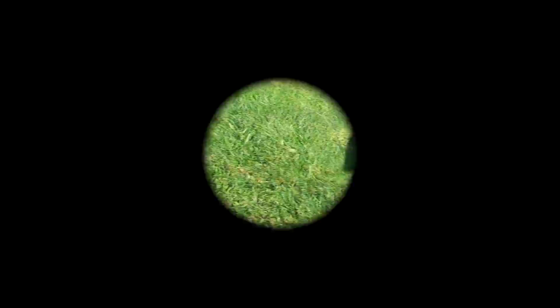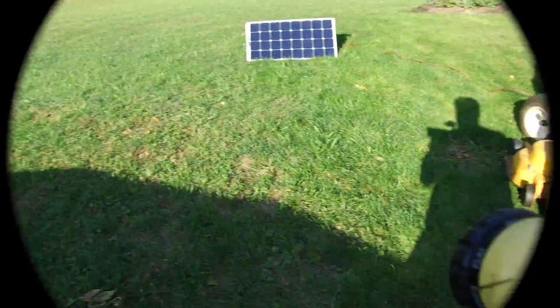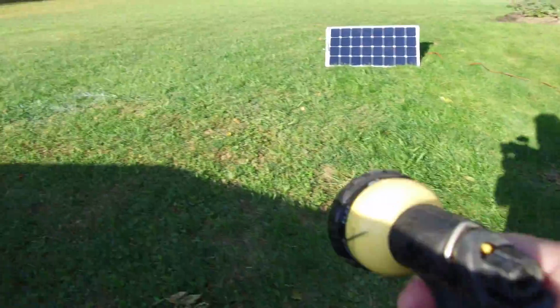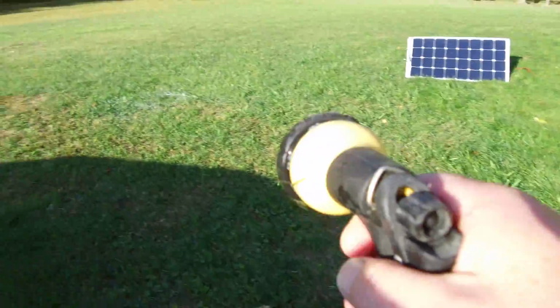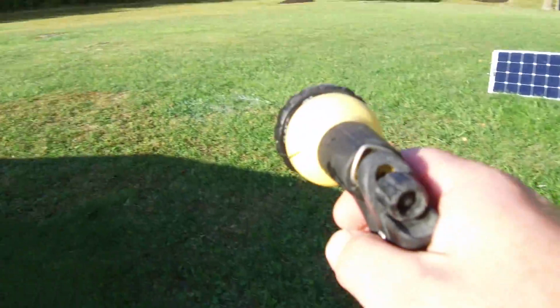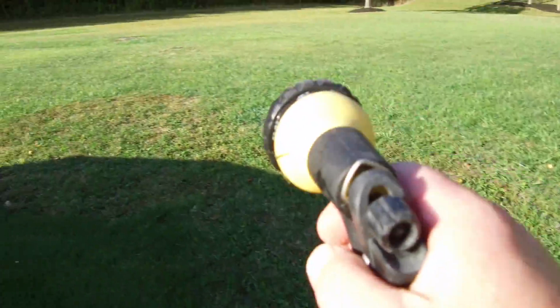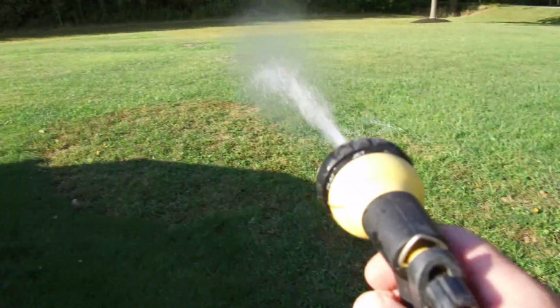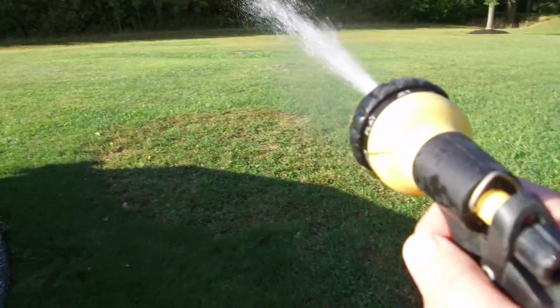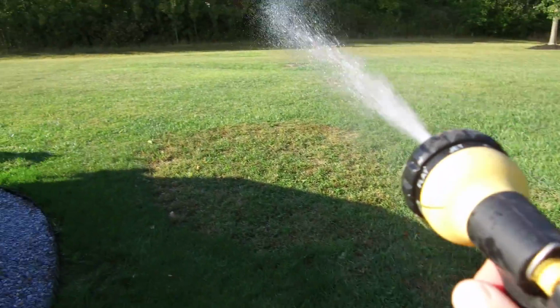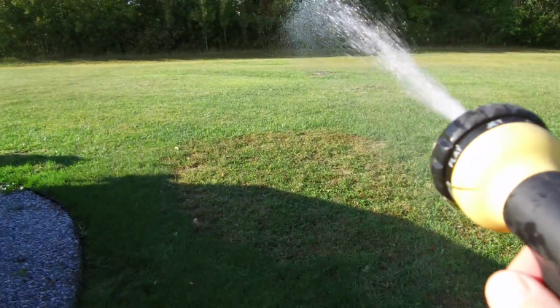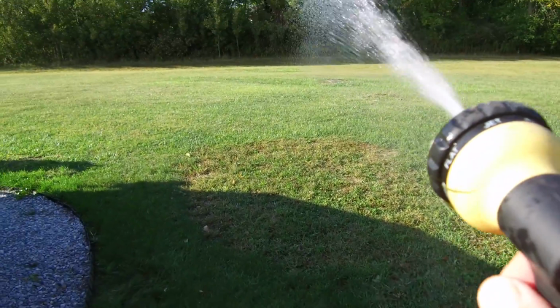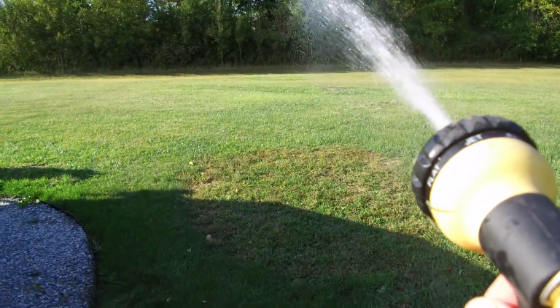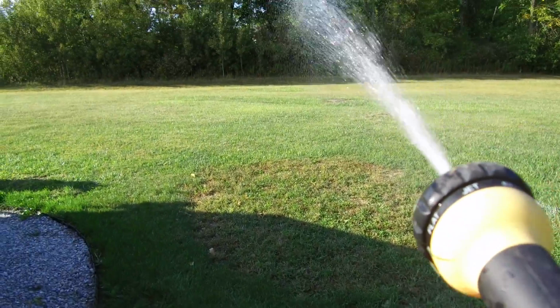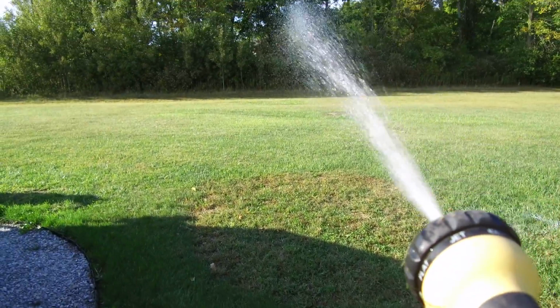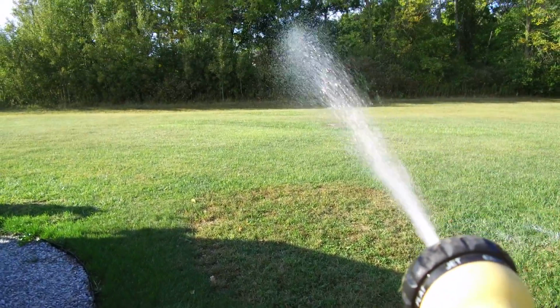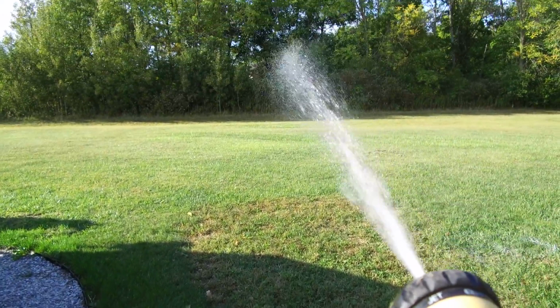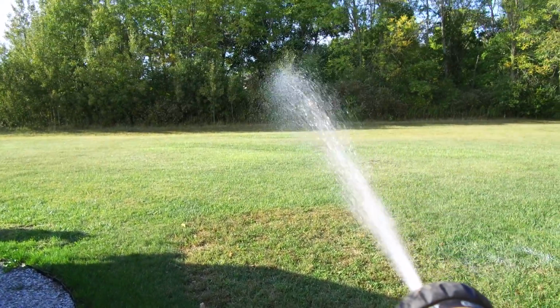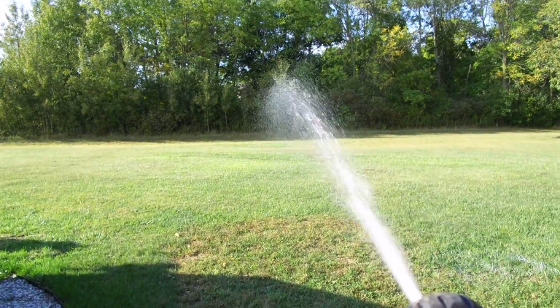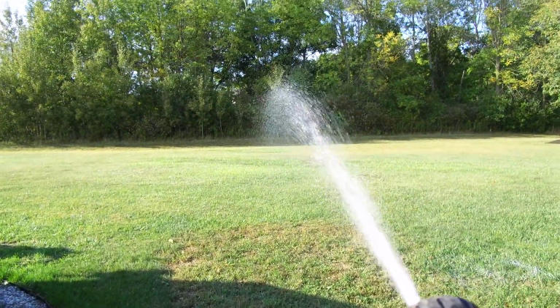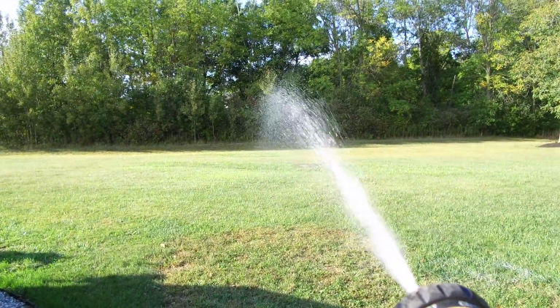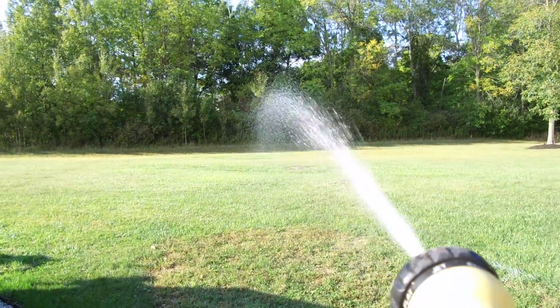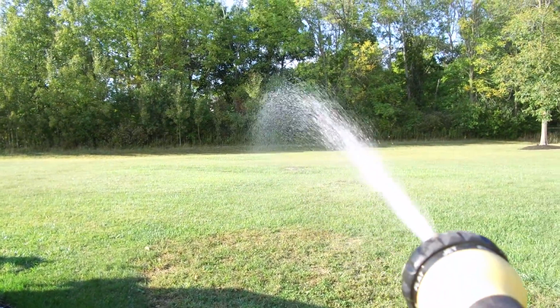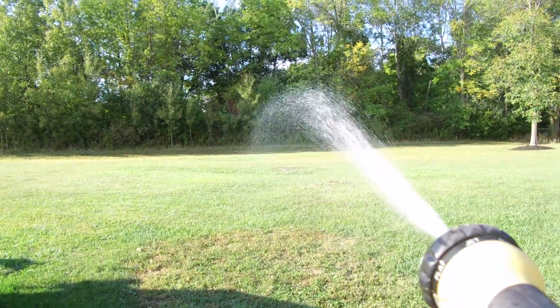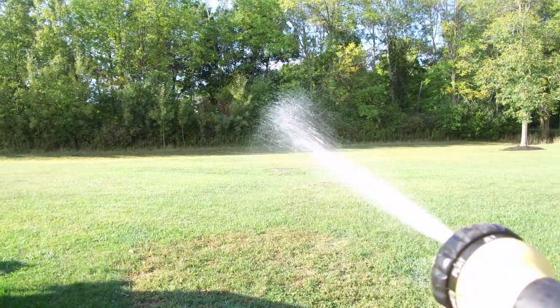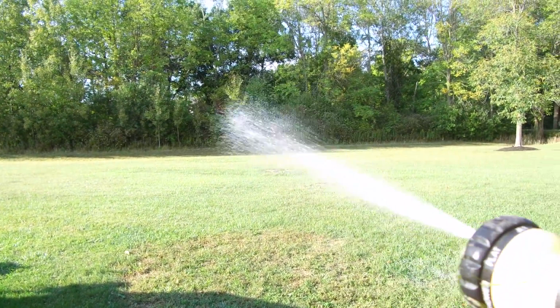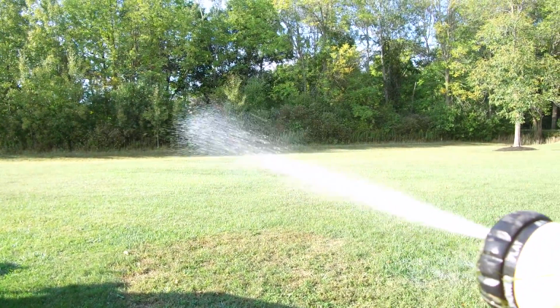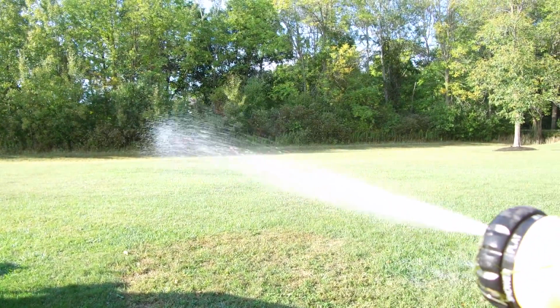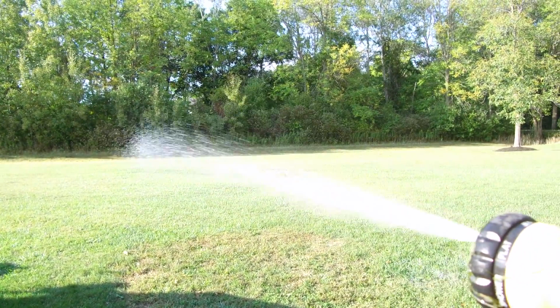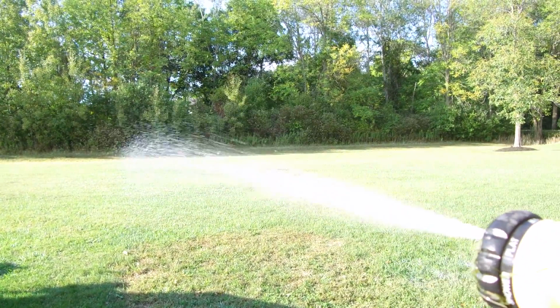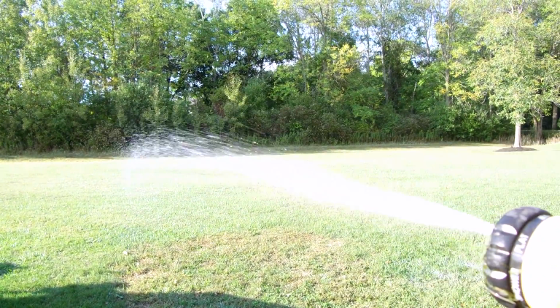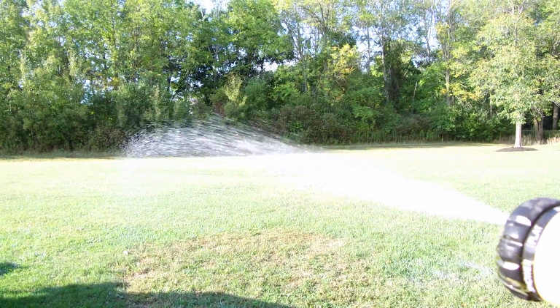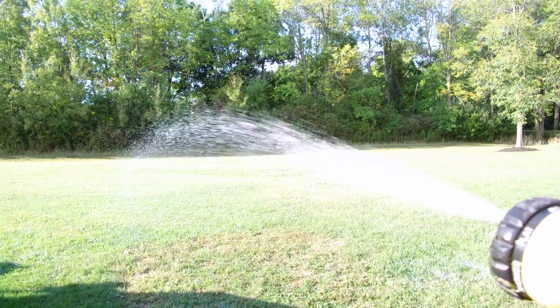Right now, here we go. Oh my gosh, that is awesome. Look at that.